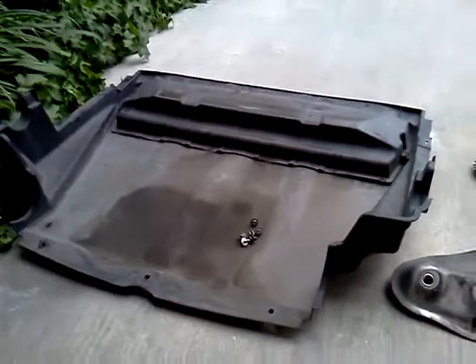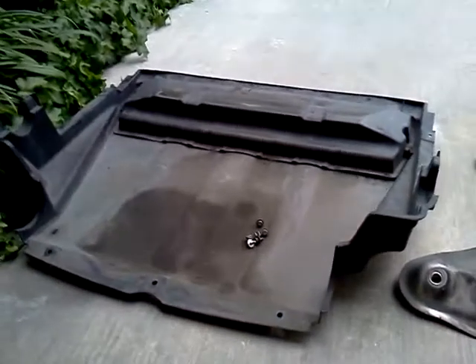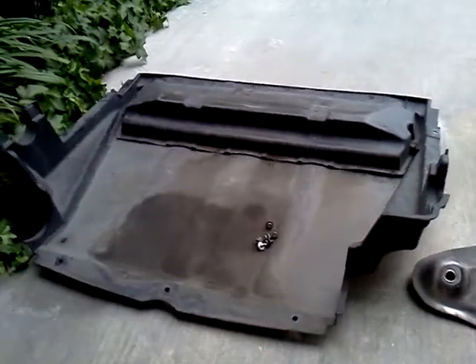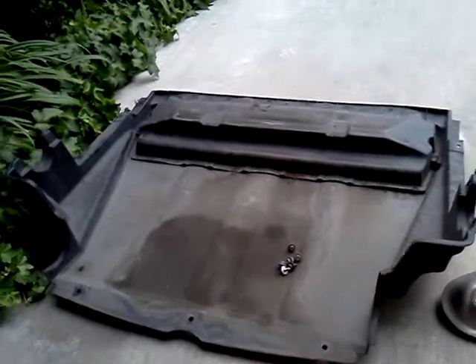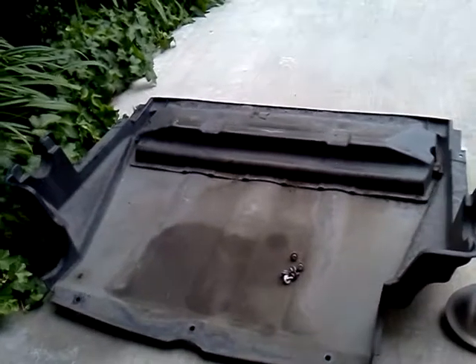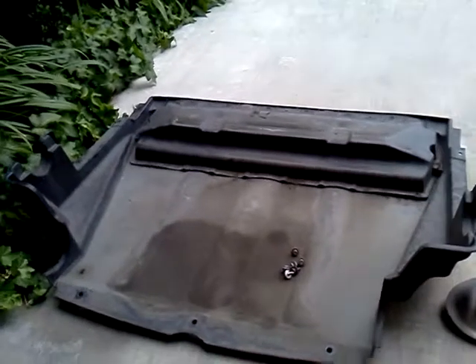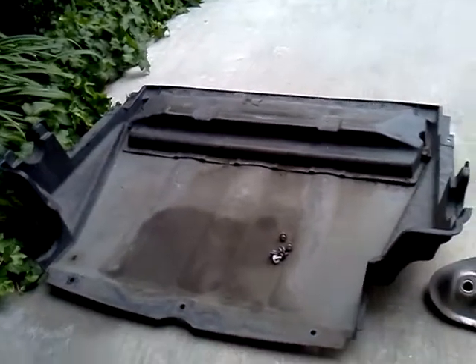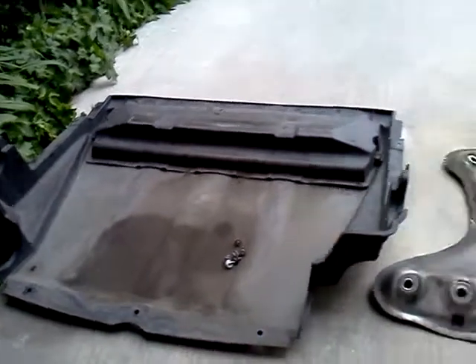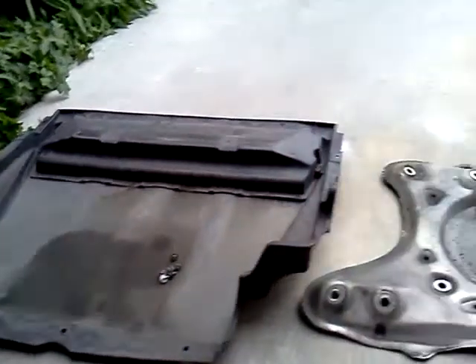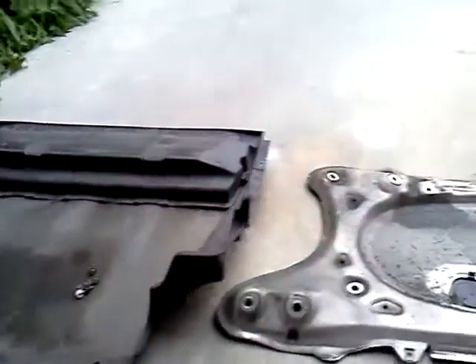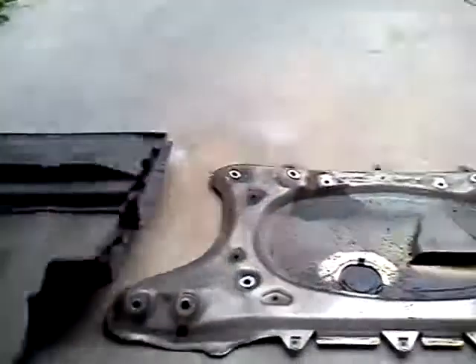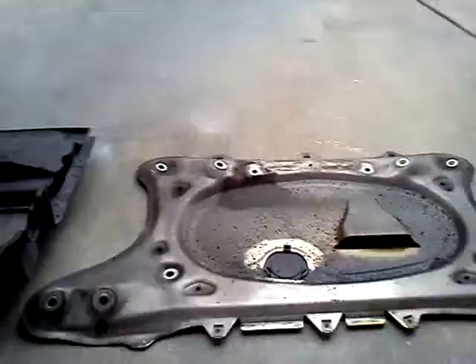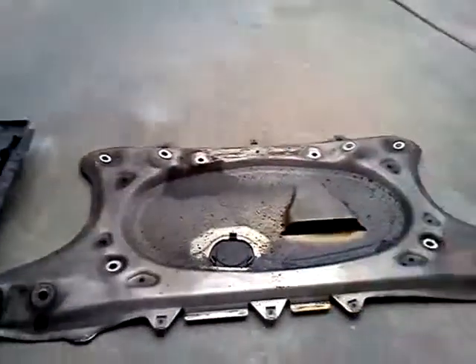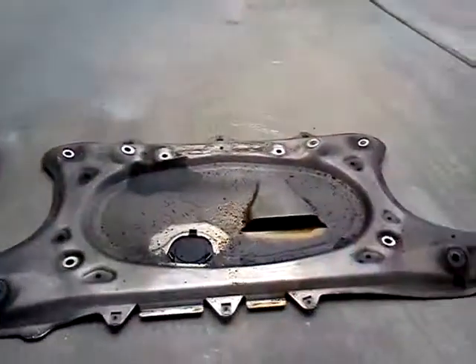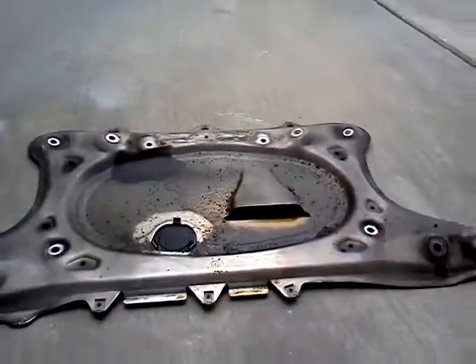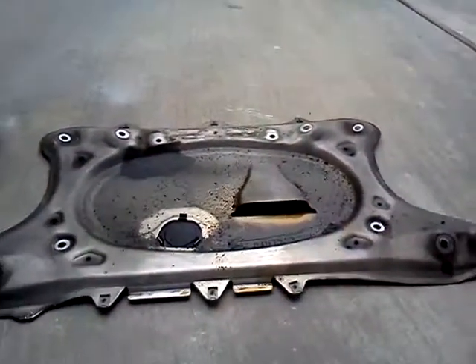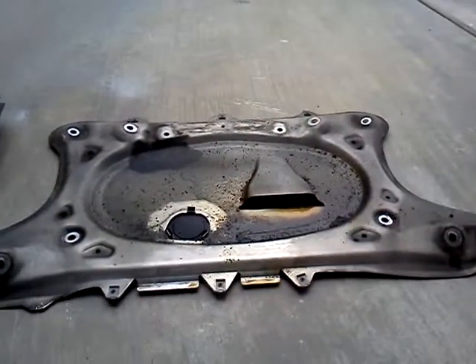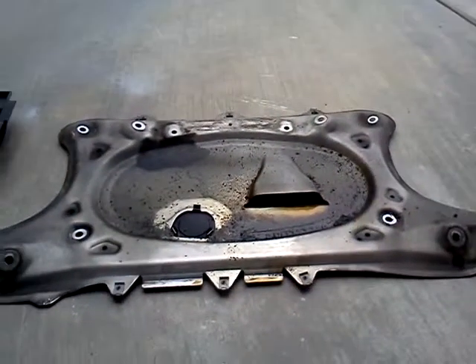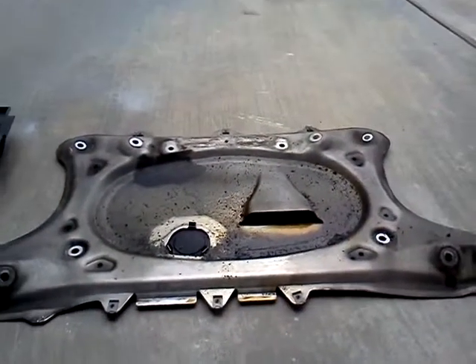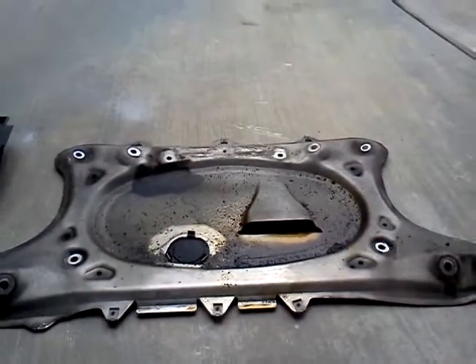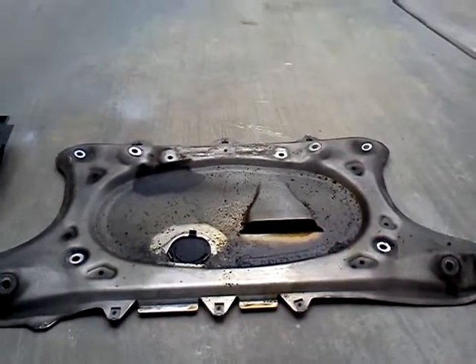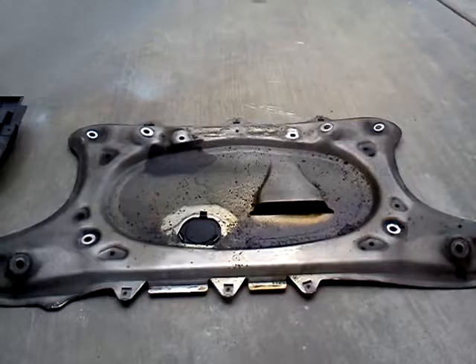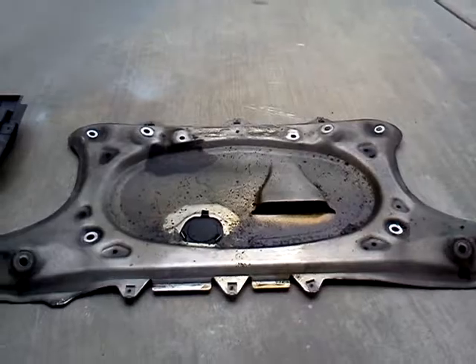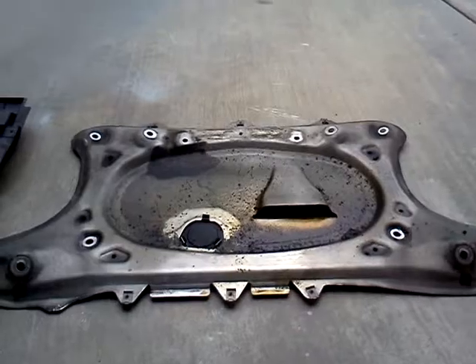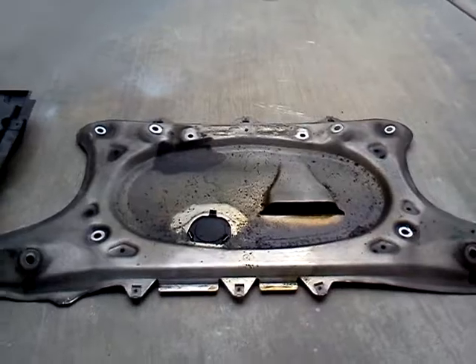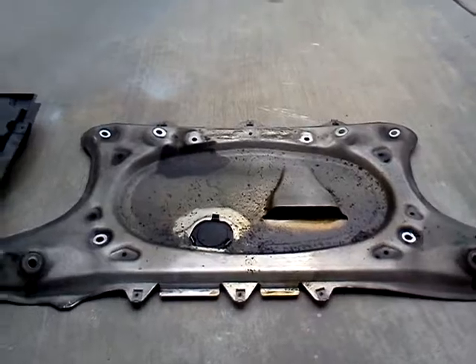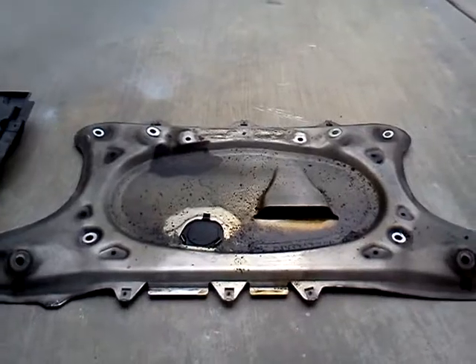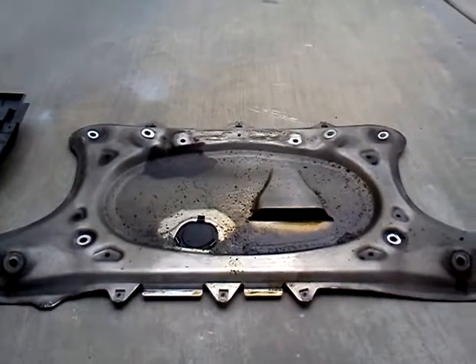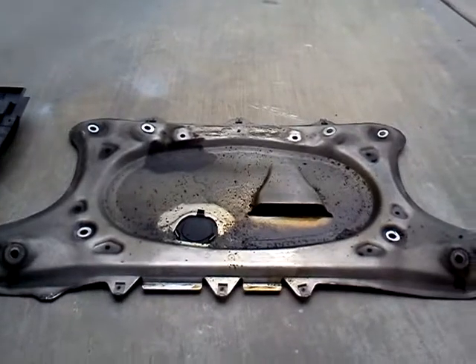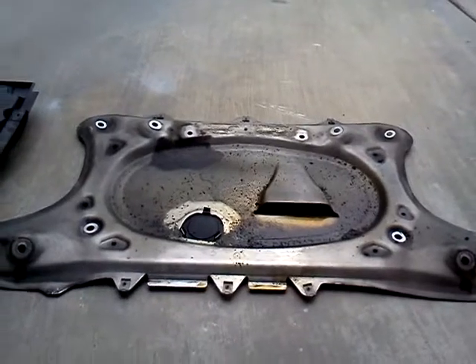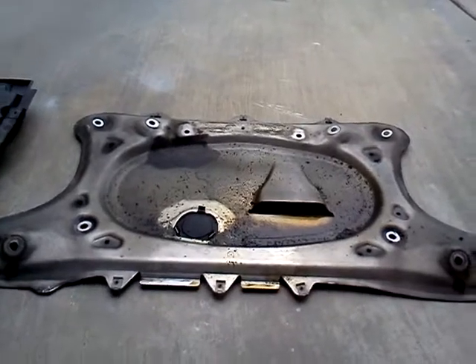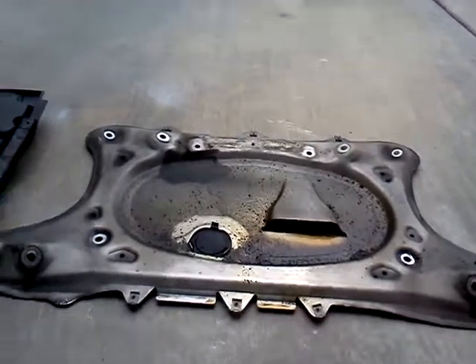The first thing I did is I removed the skid shield, then I removed the aluminum subframe shield.